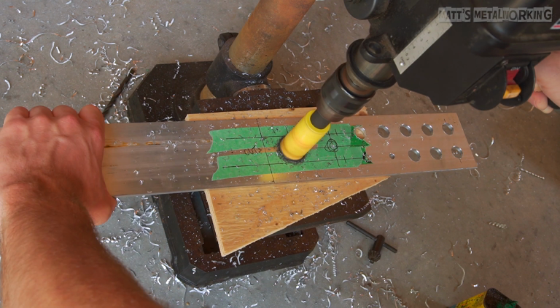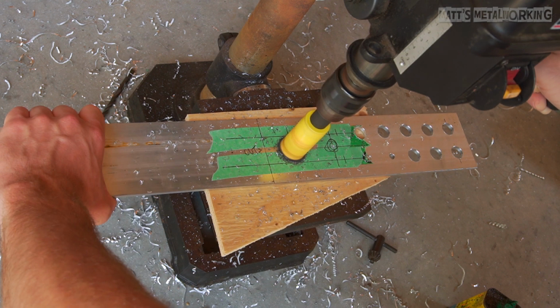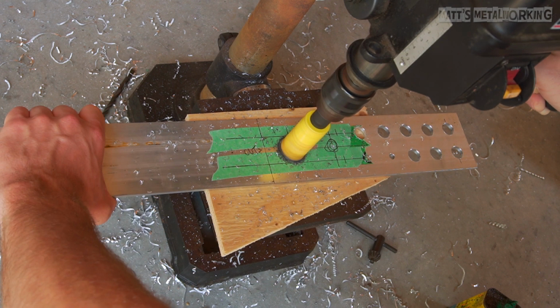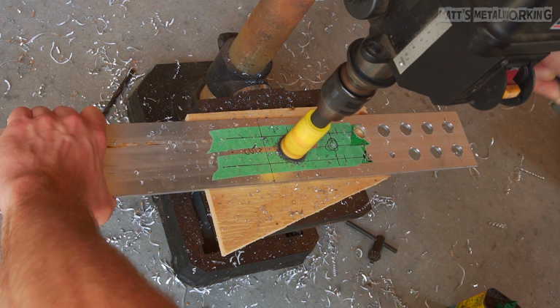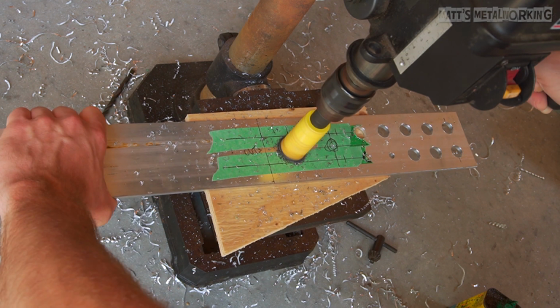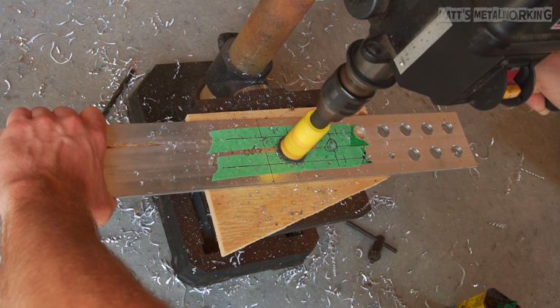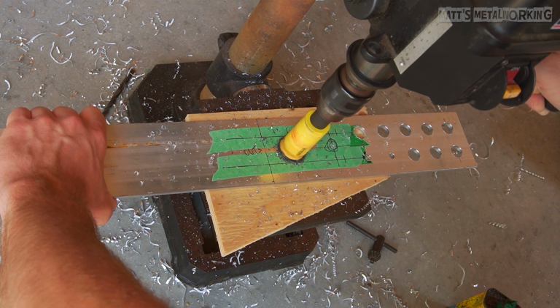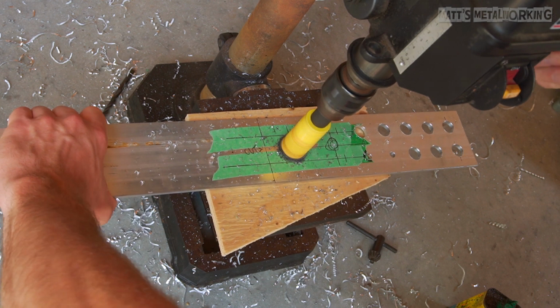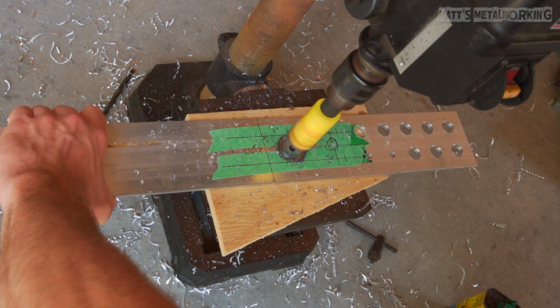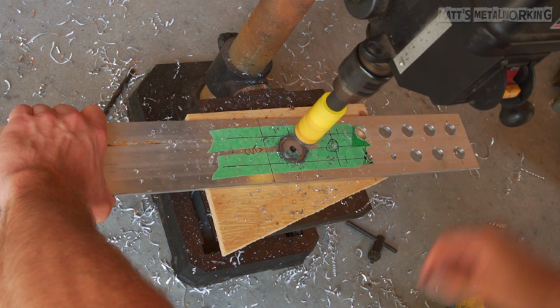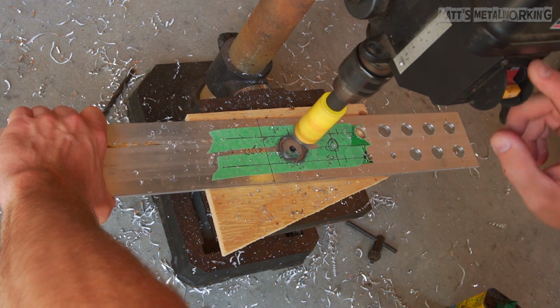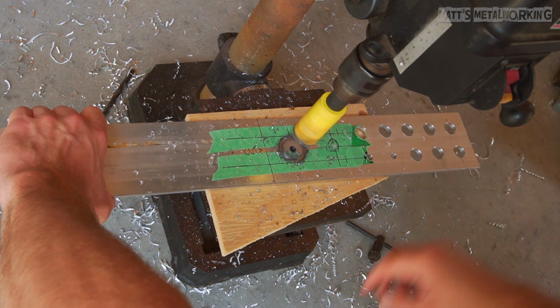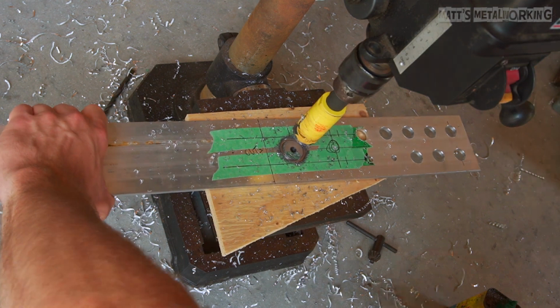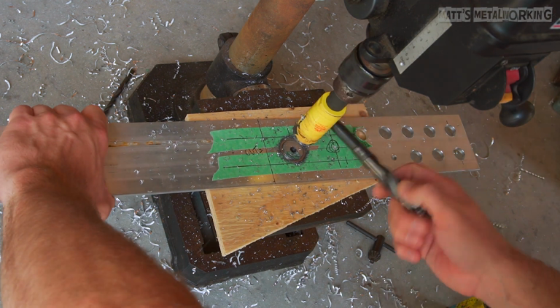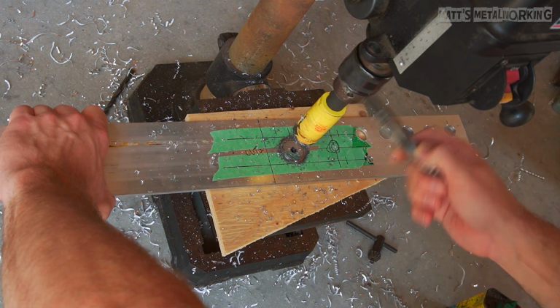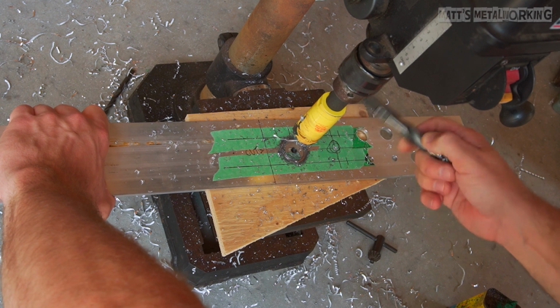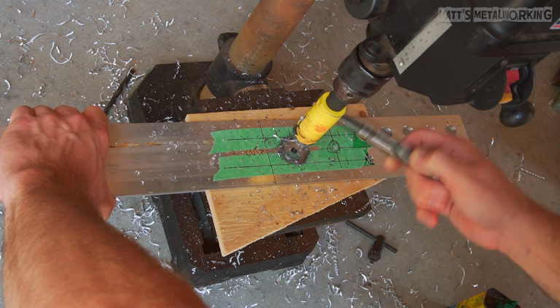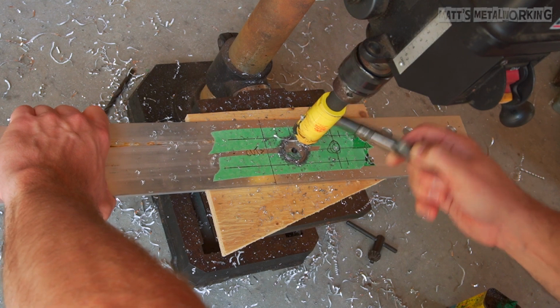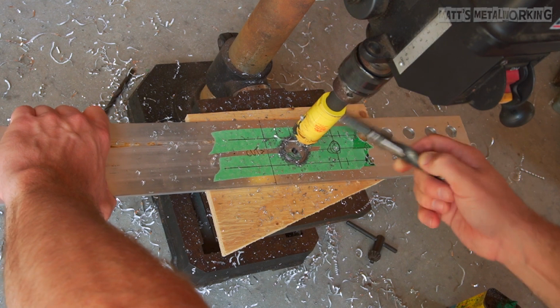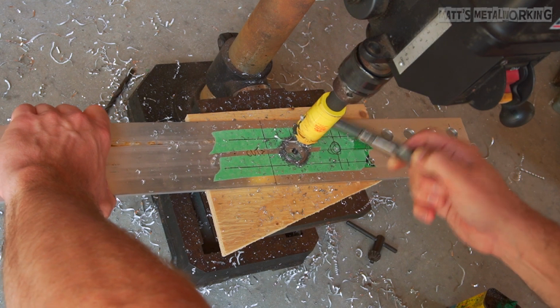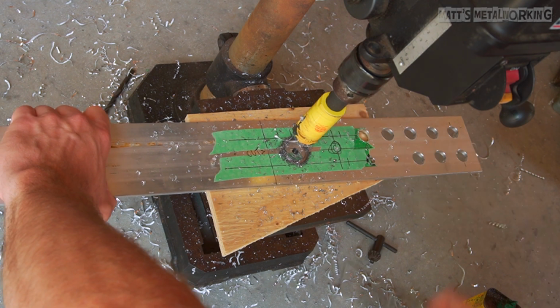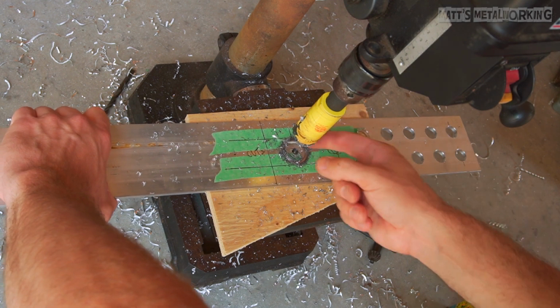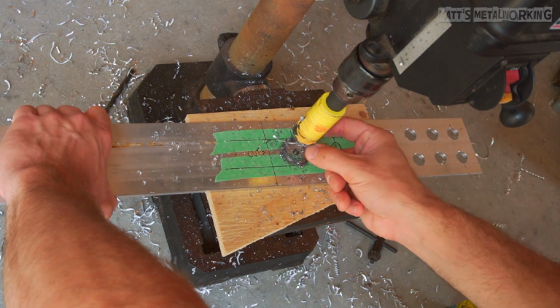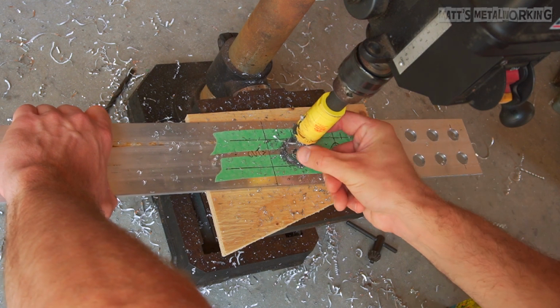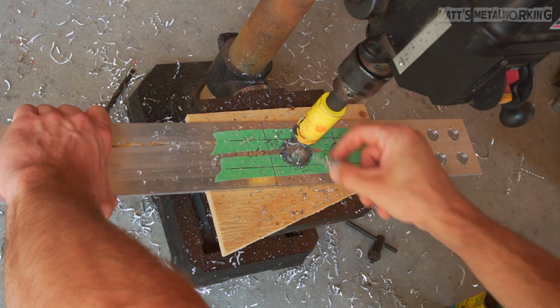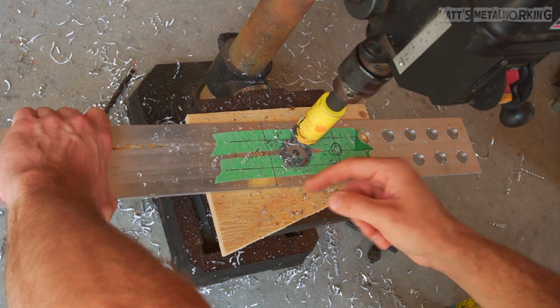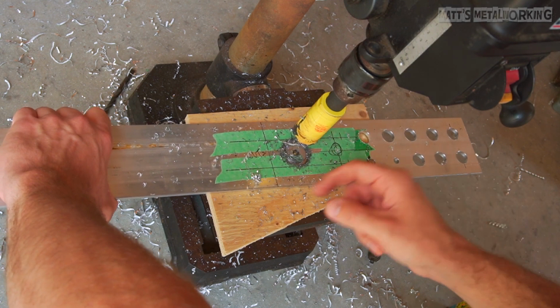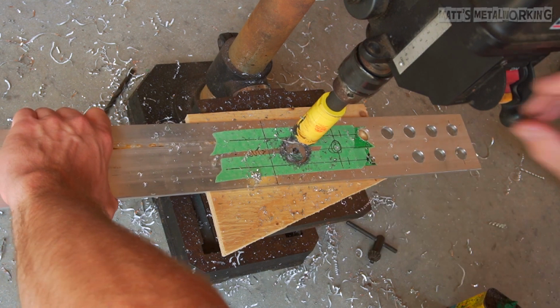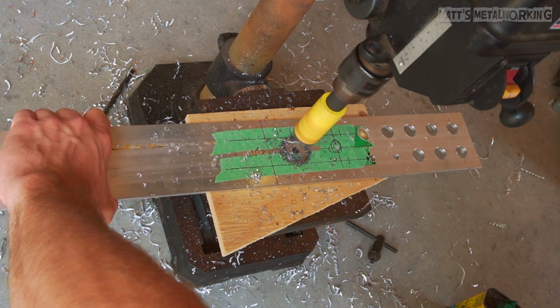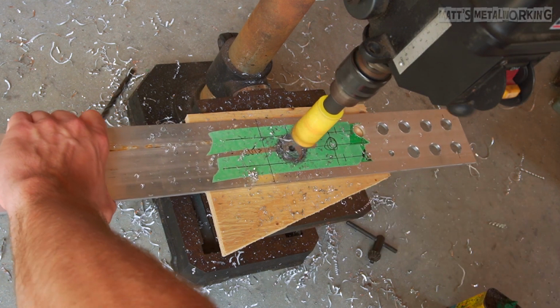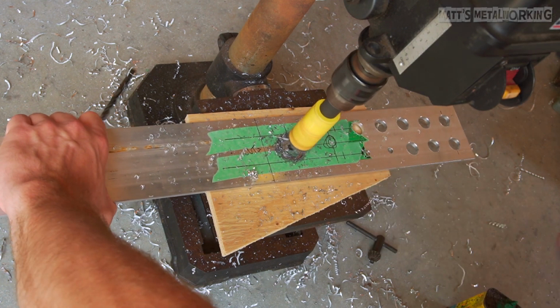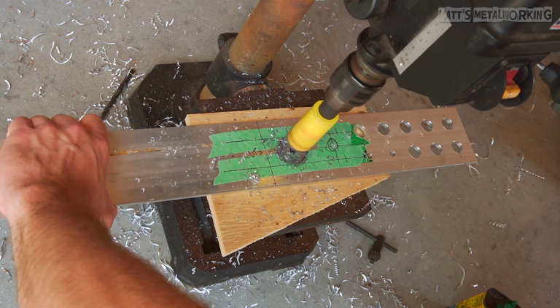Placing plywood on top of the platform of the drill press is best so you don't cut into it. Take your time — patience is key here.